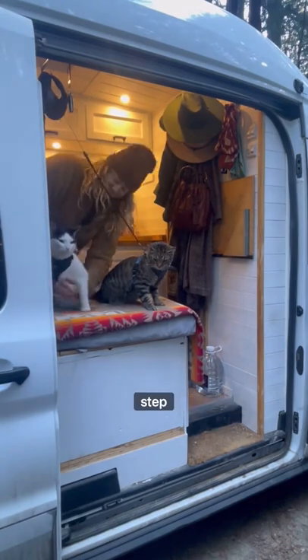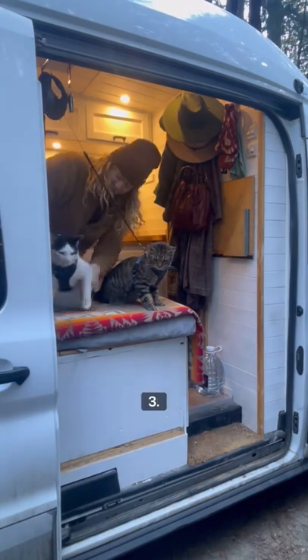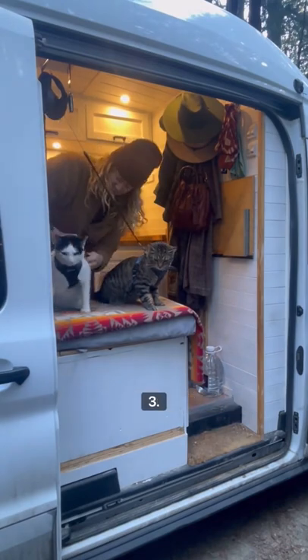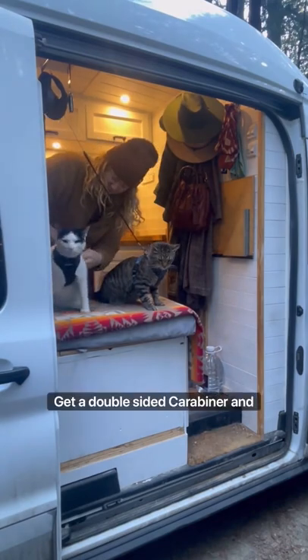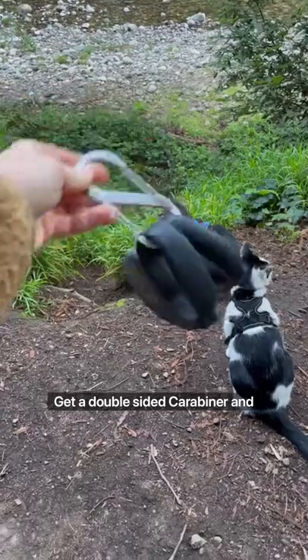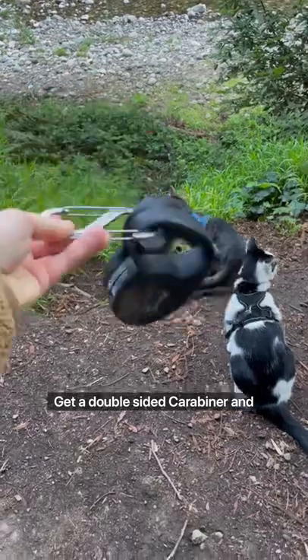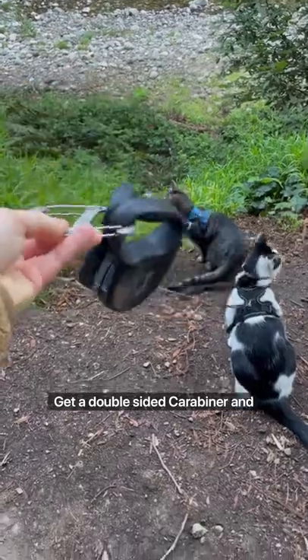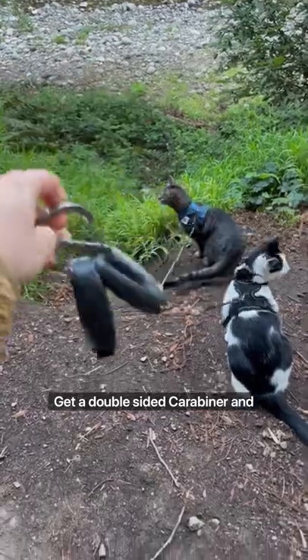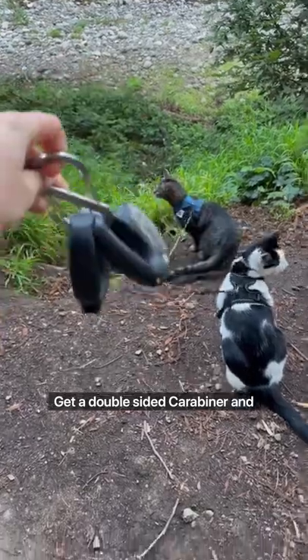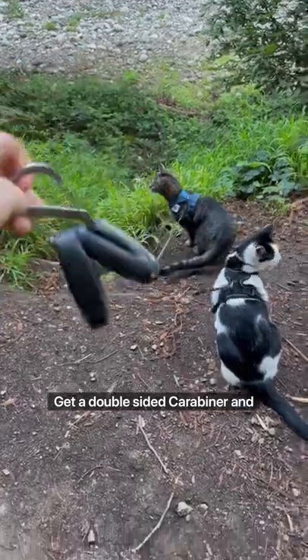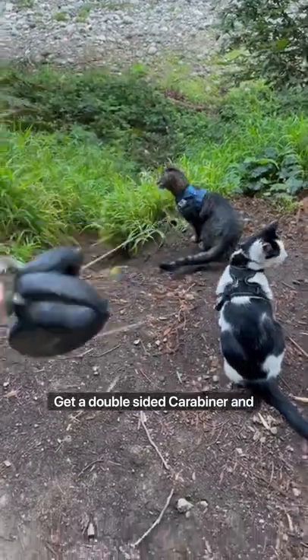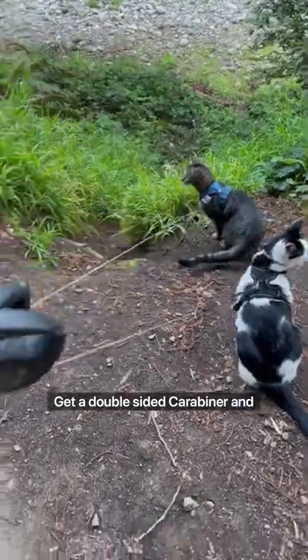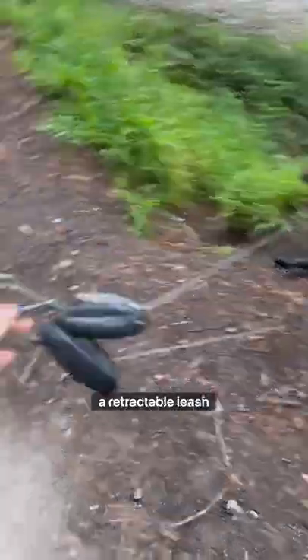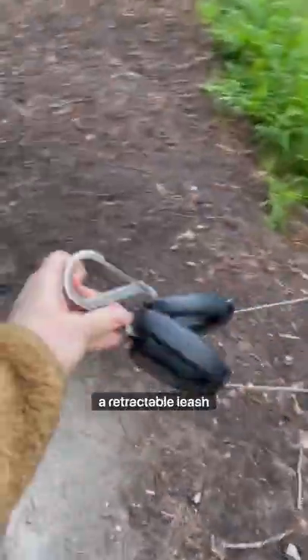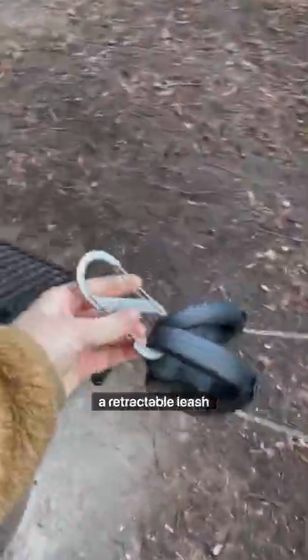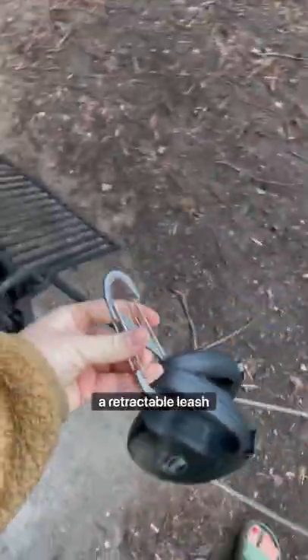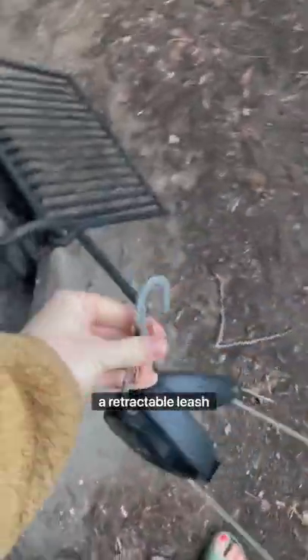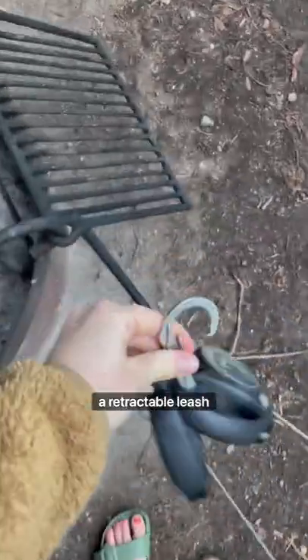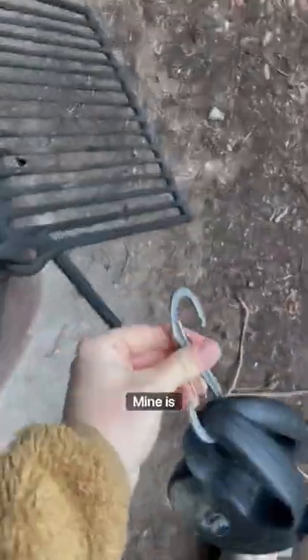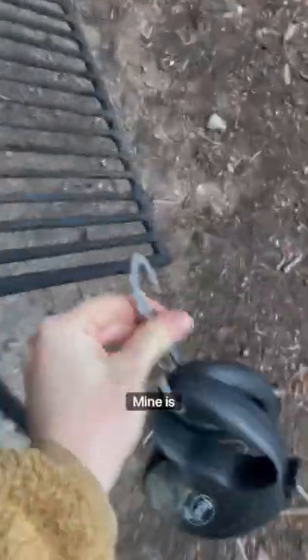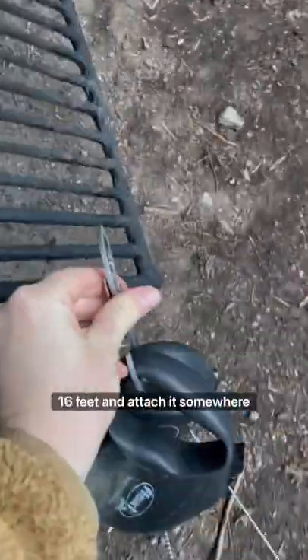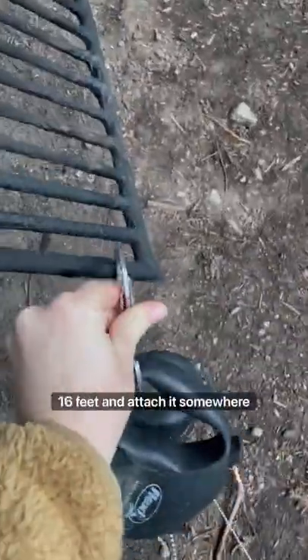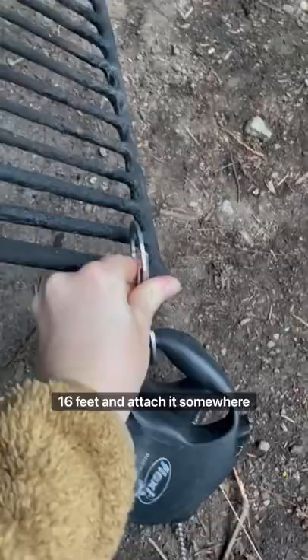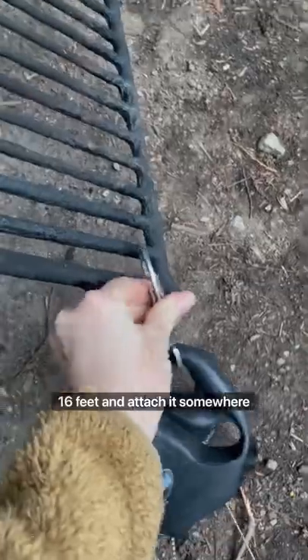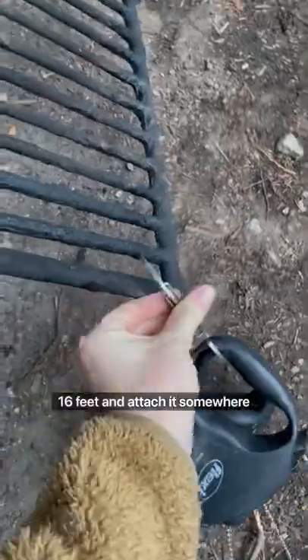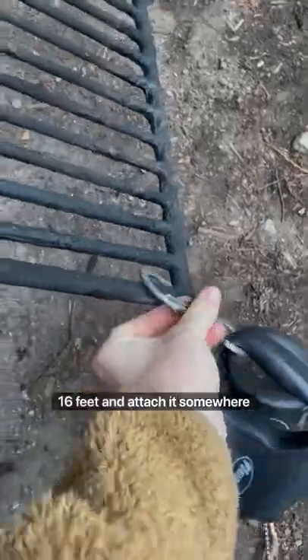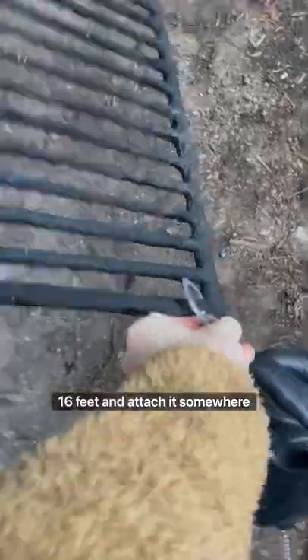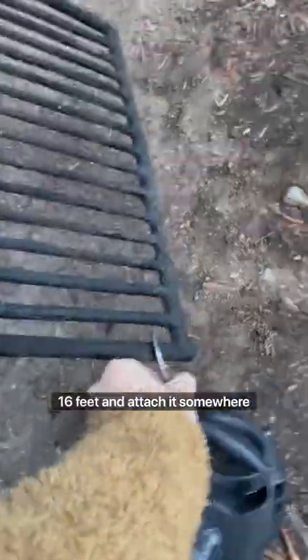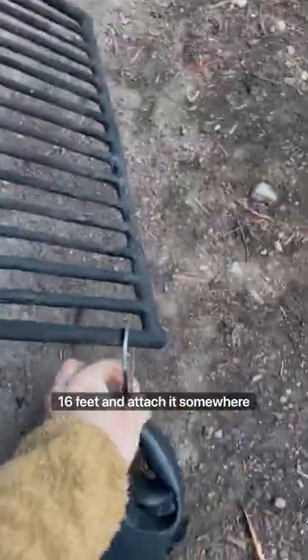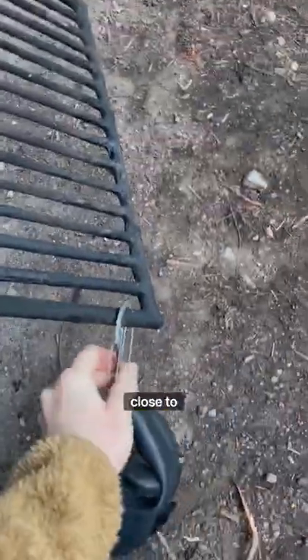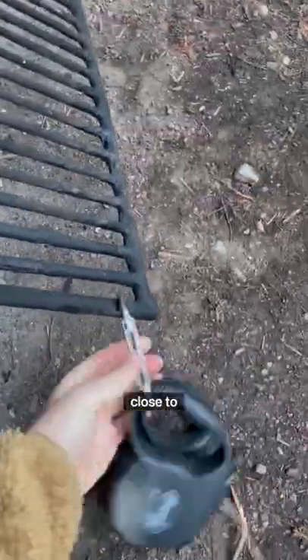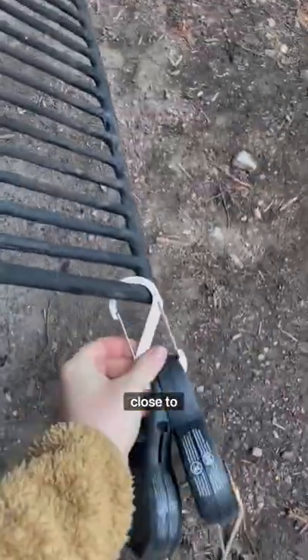Step three, get a double-sided carabiner and a retractable leash — minus 16 feet — and attach it somewhere close to you.